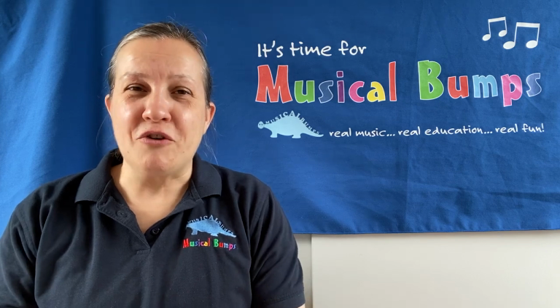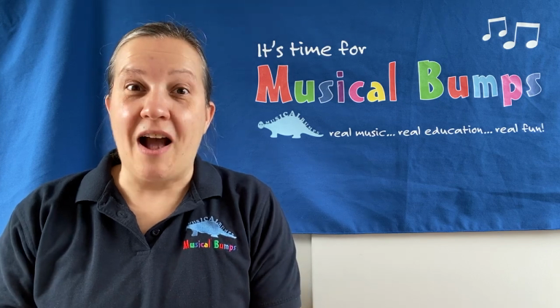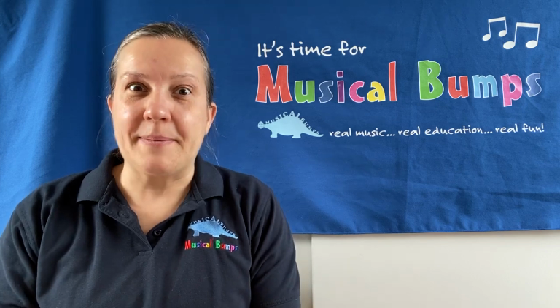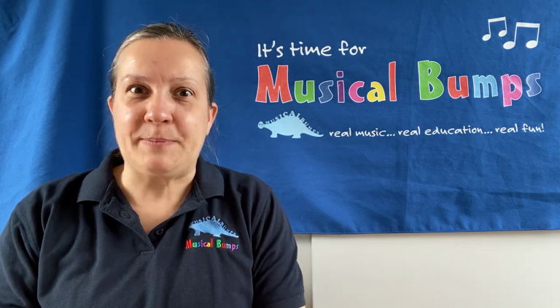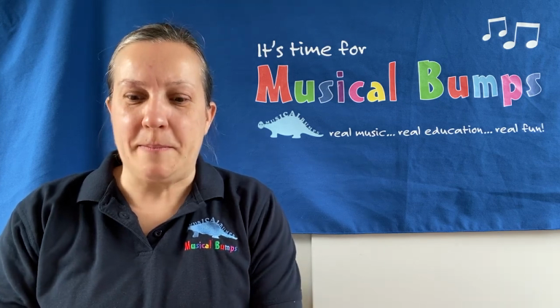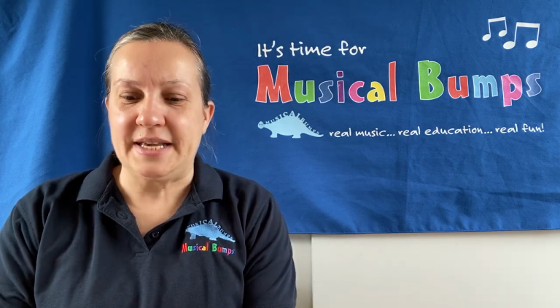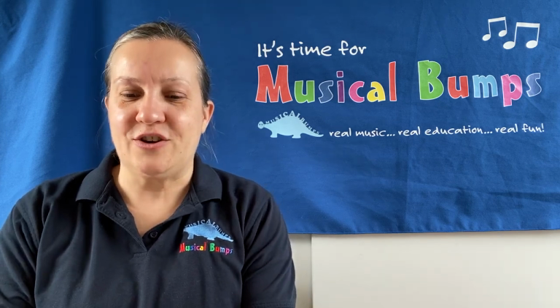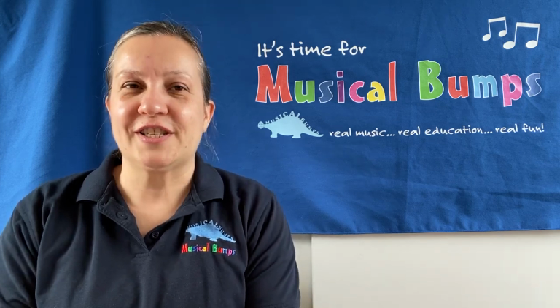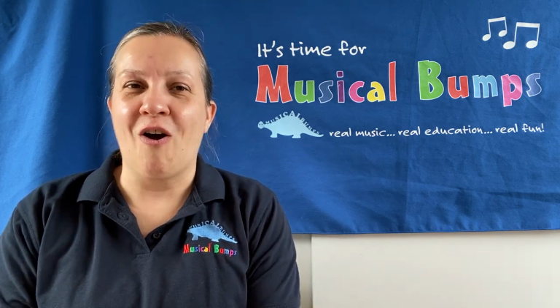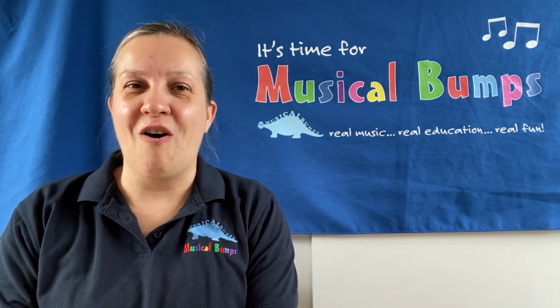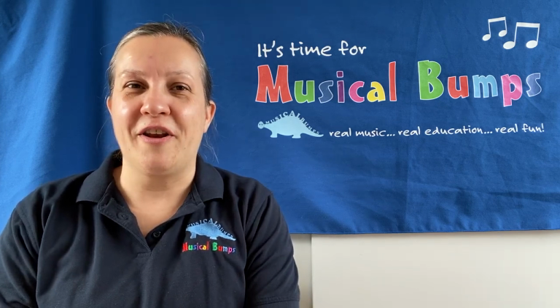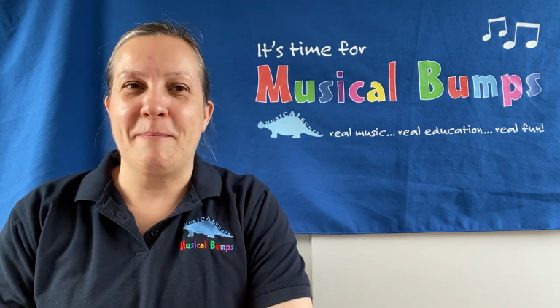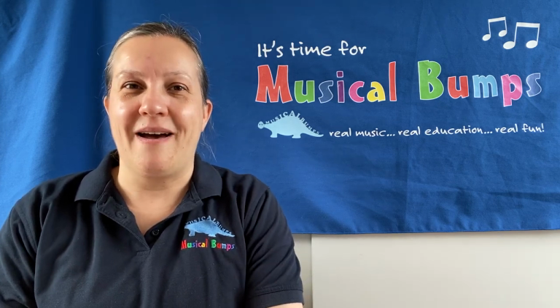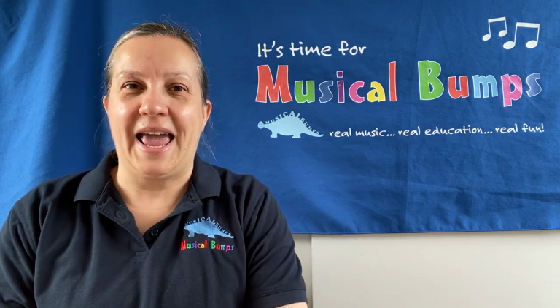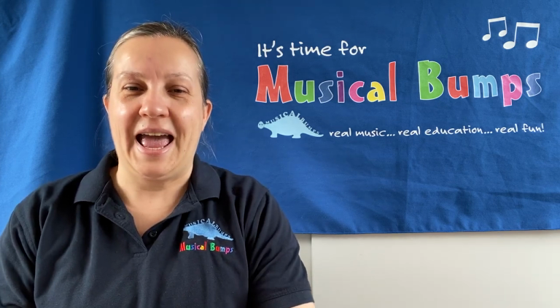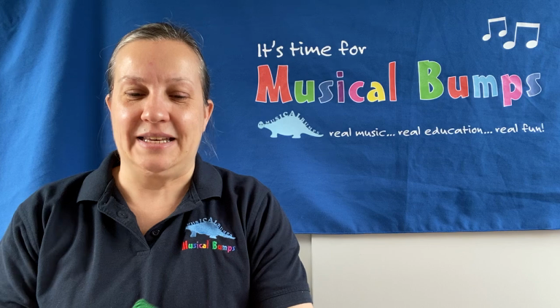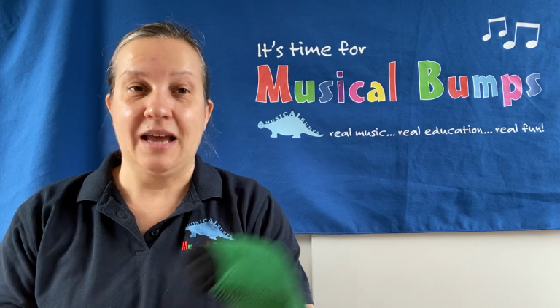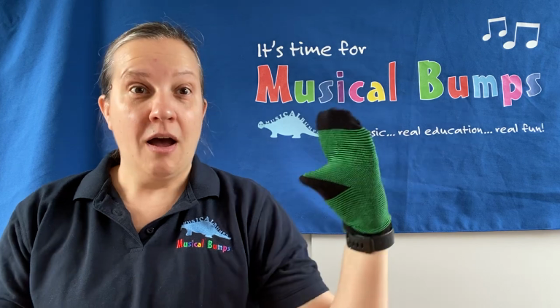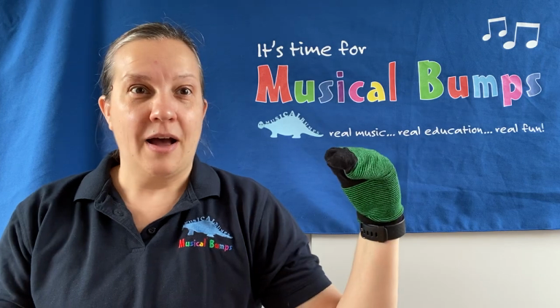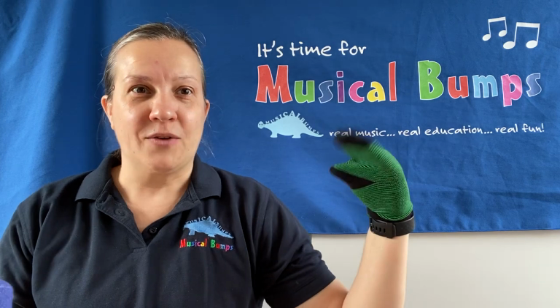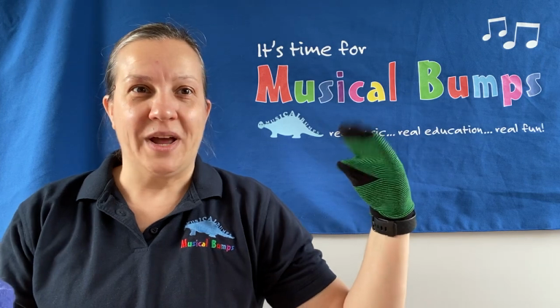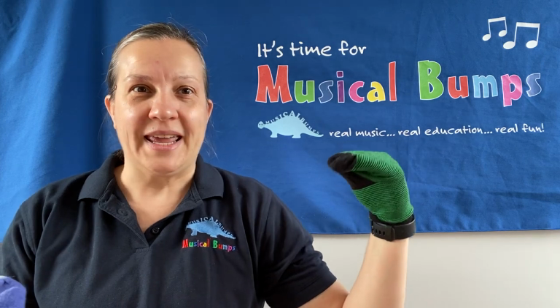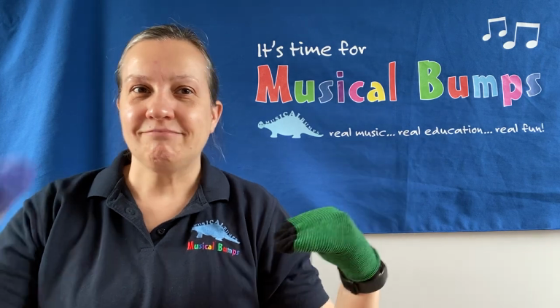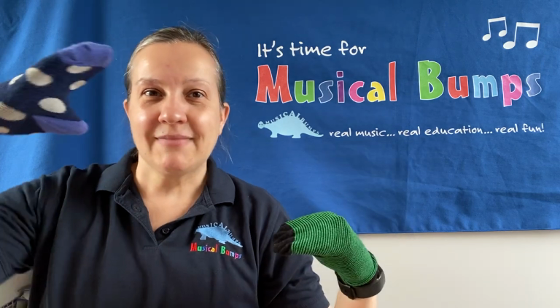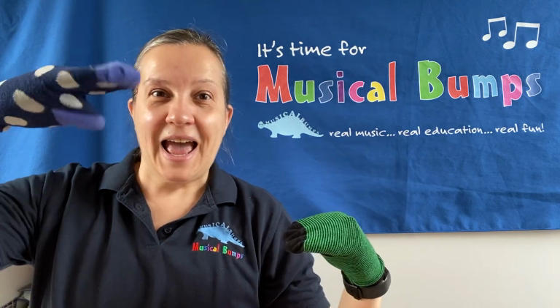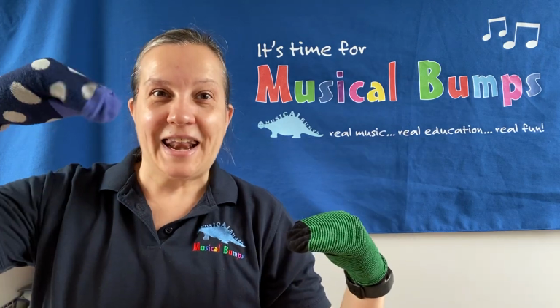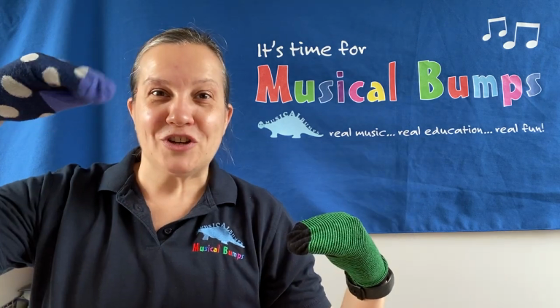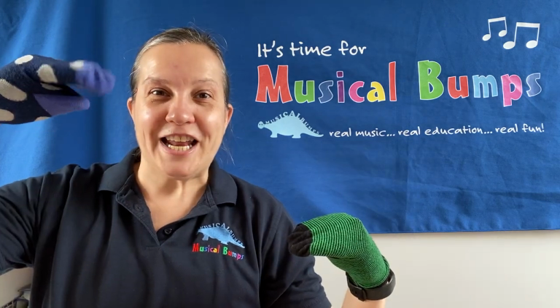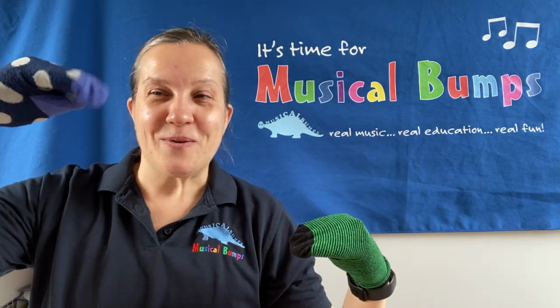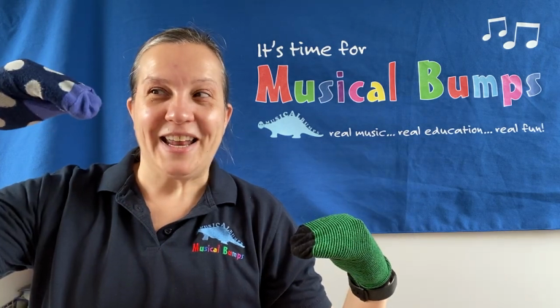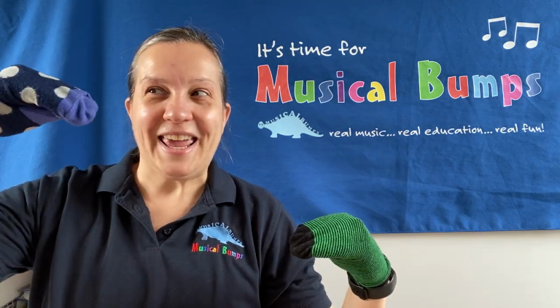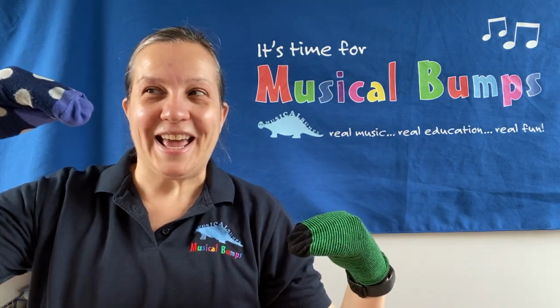Right, I'm going to pop my socks on my hand. I've got one here and I've got another one here.